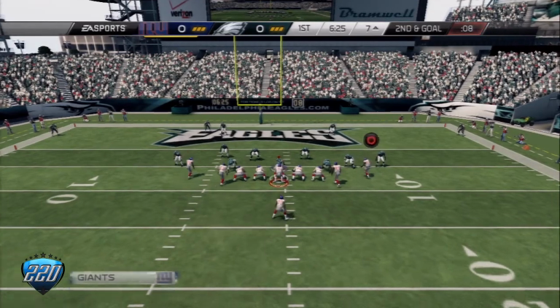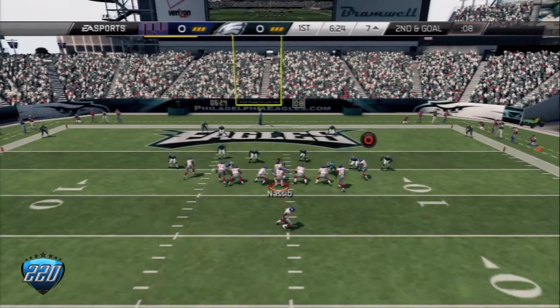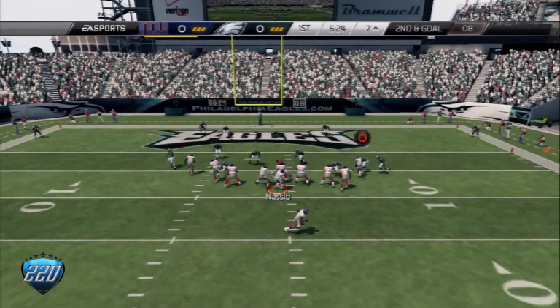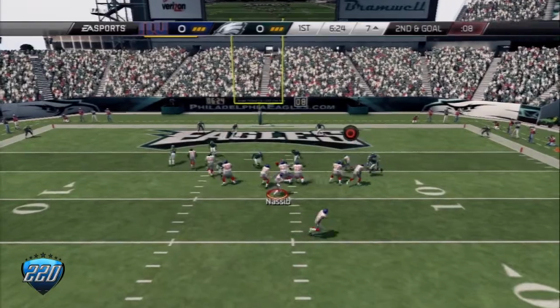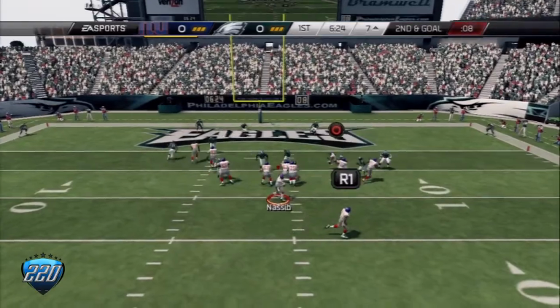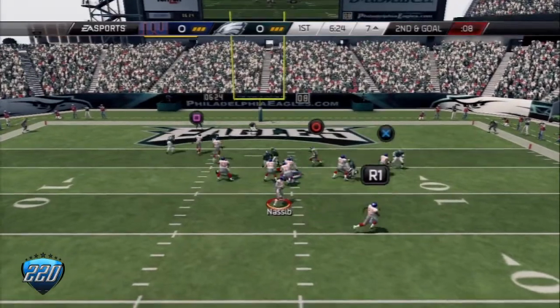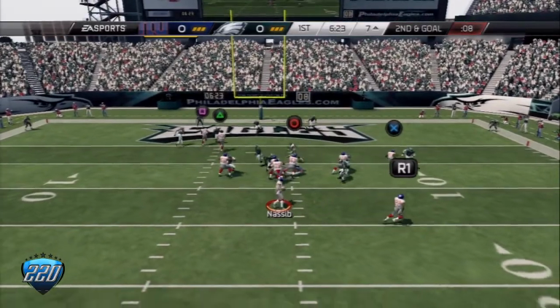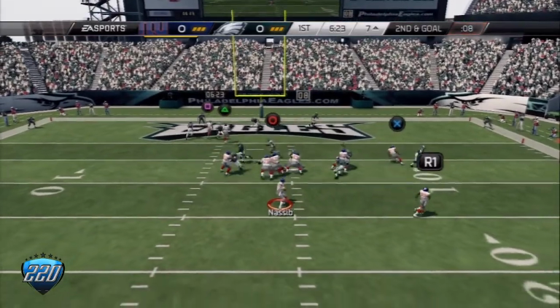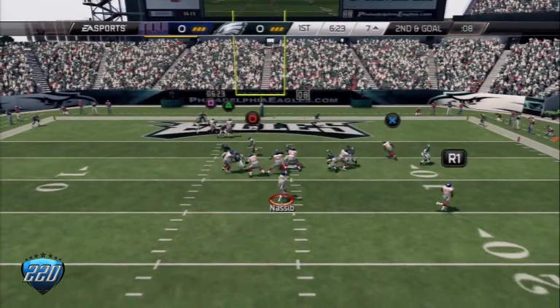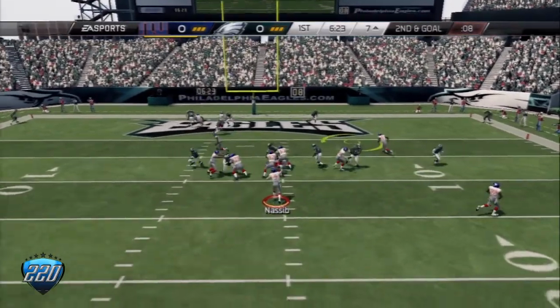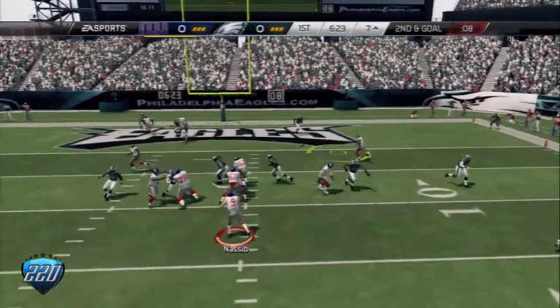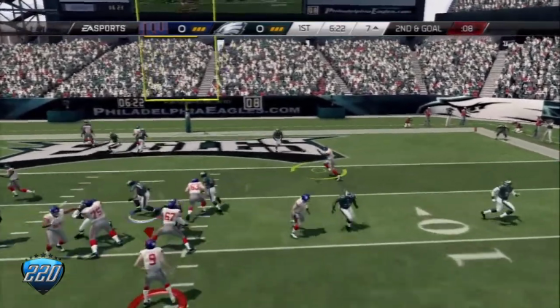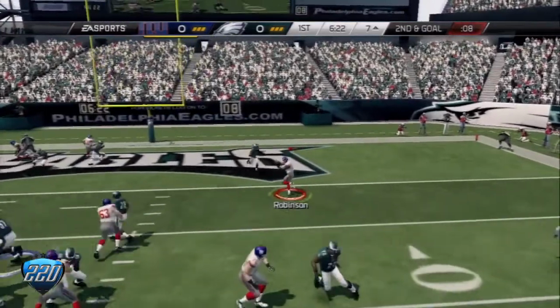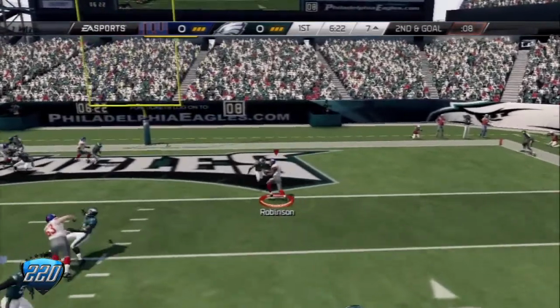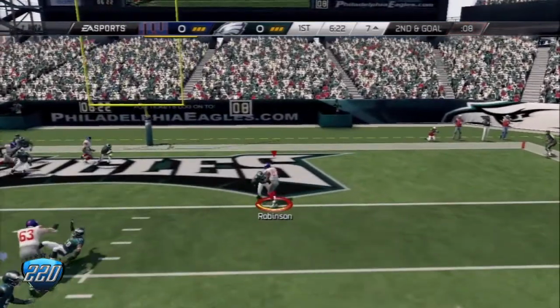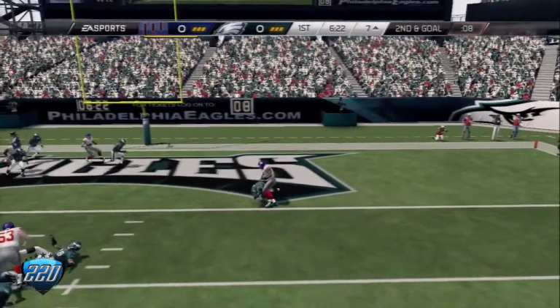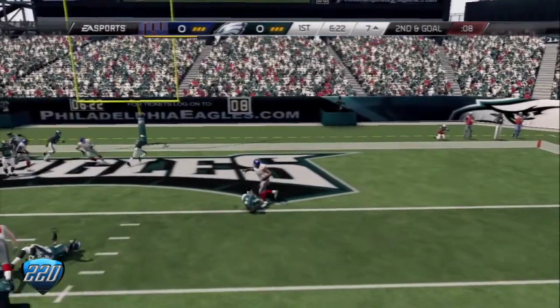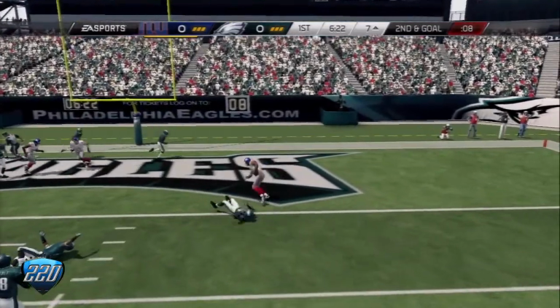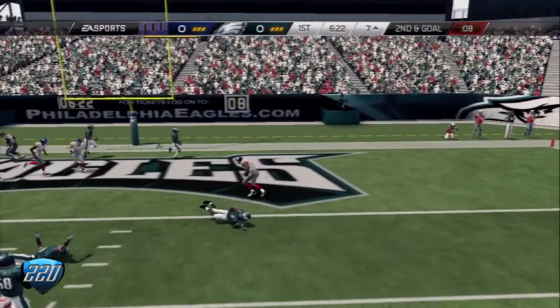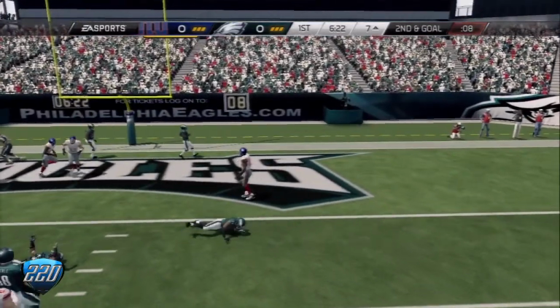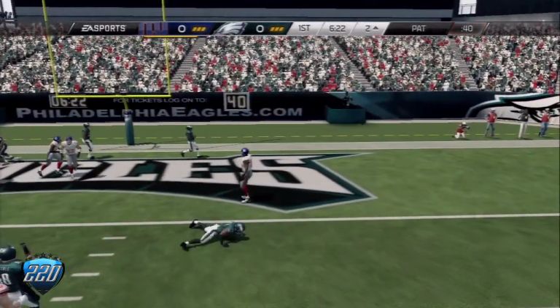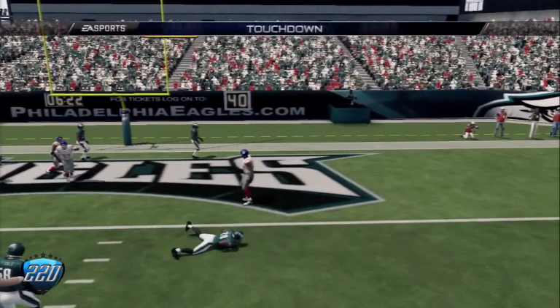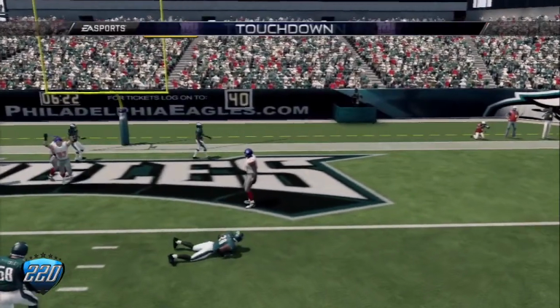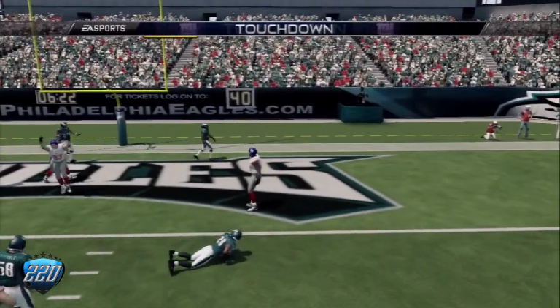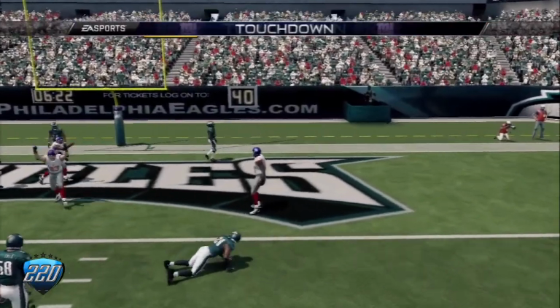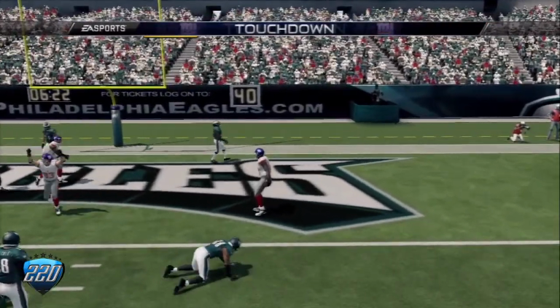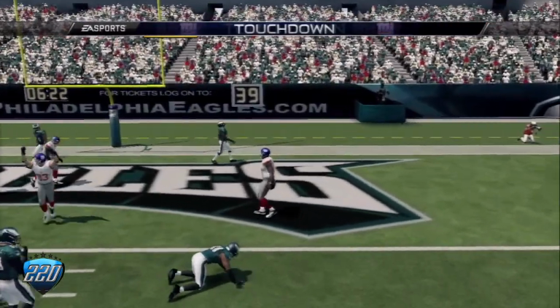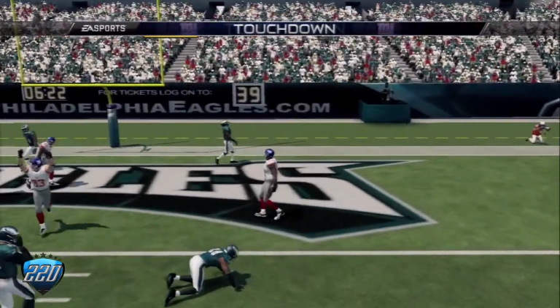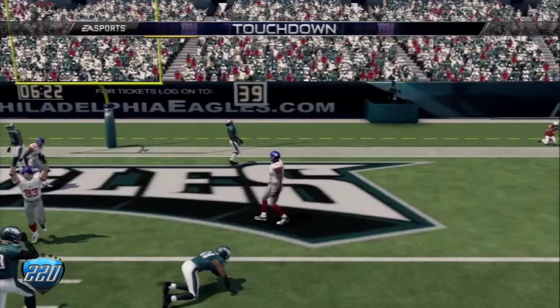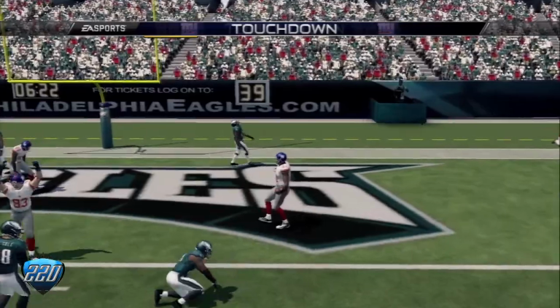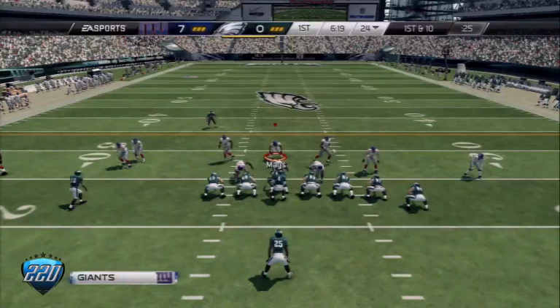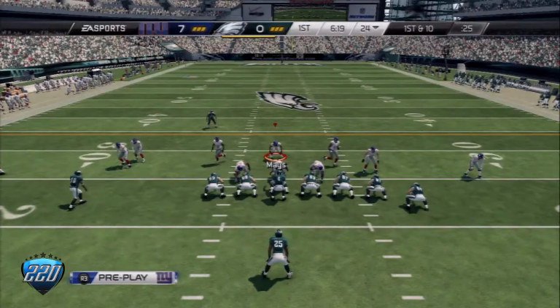Second and goal from the seven. The ball is challenging in his hands. Complete. Touchdown. Slot.